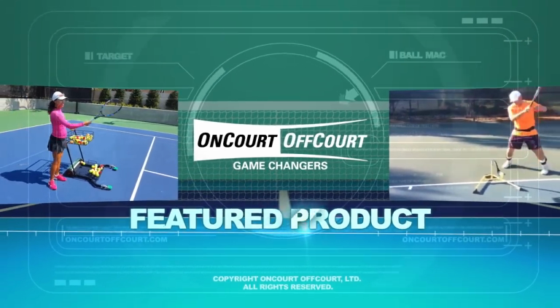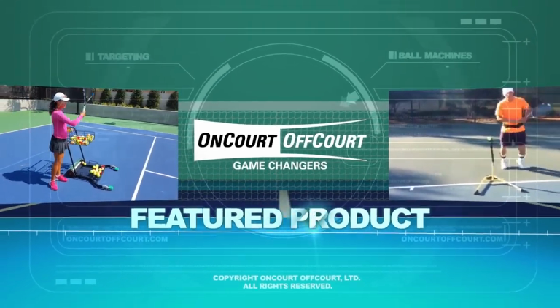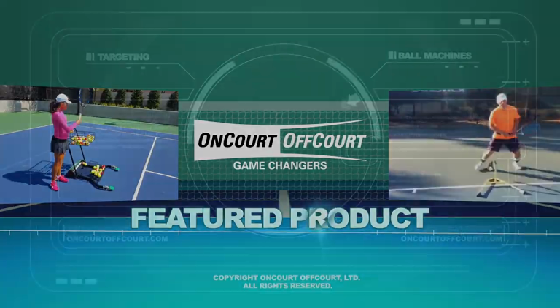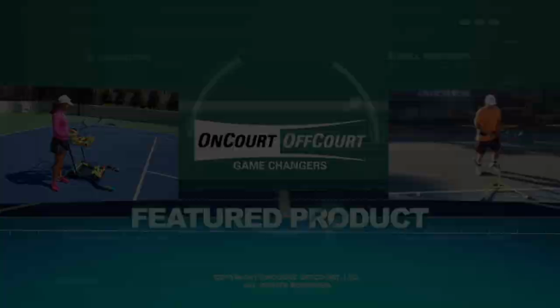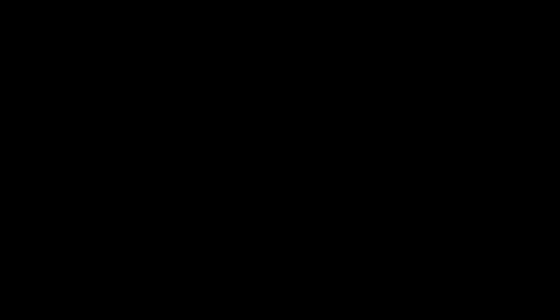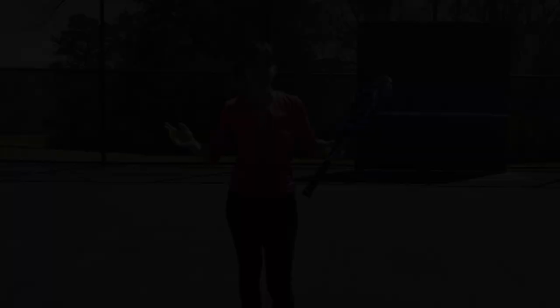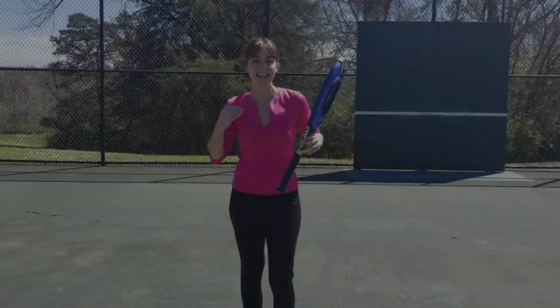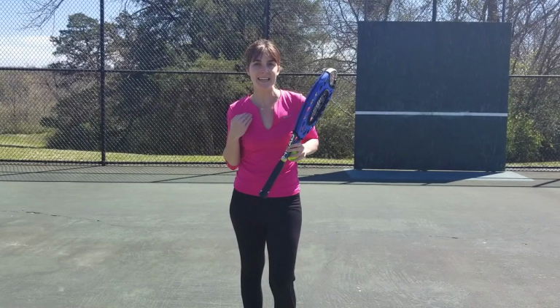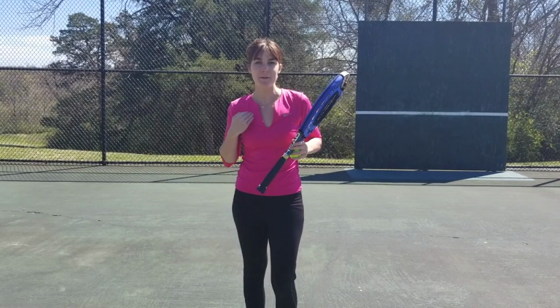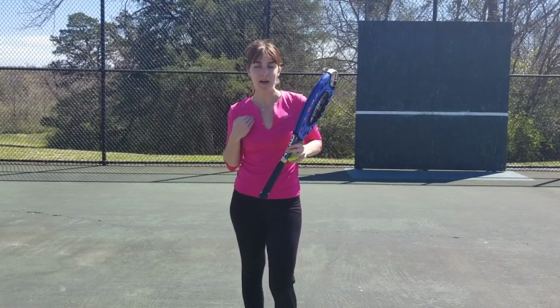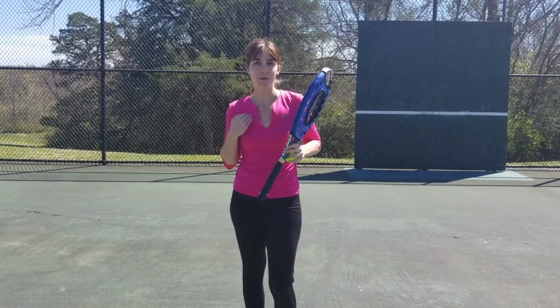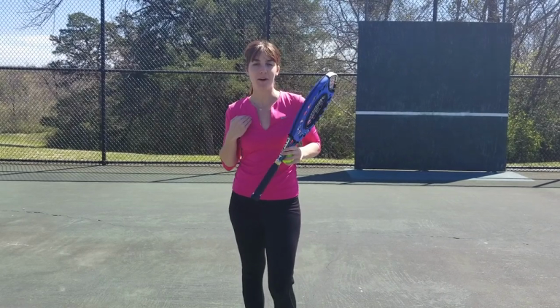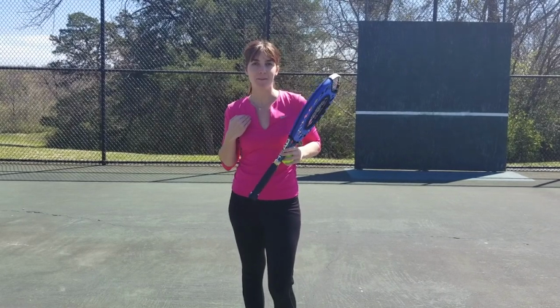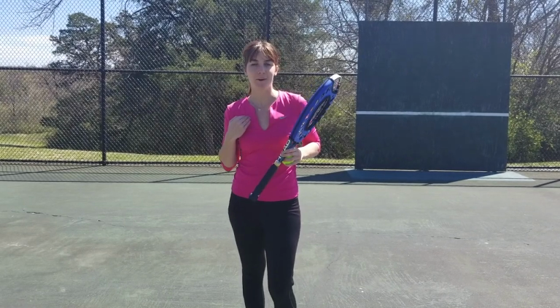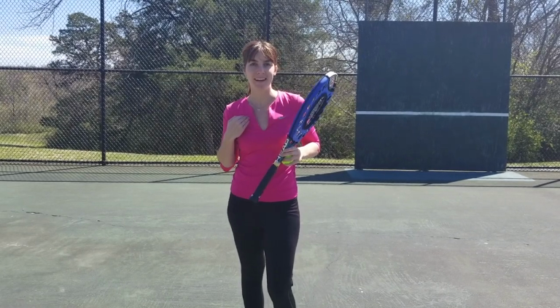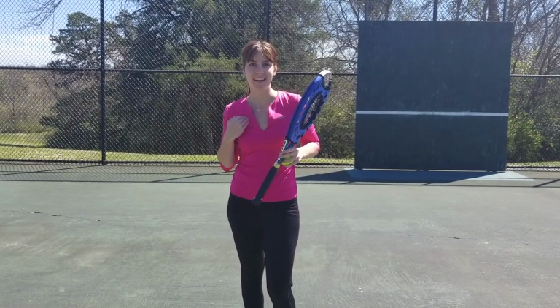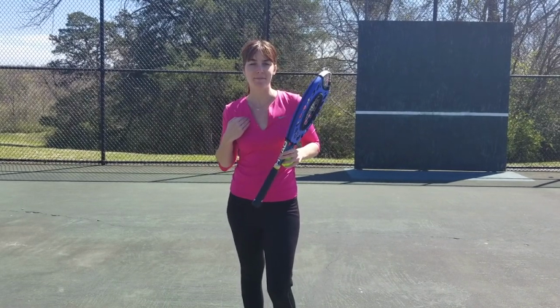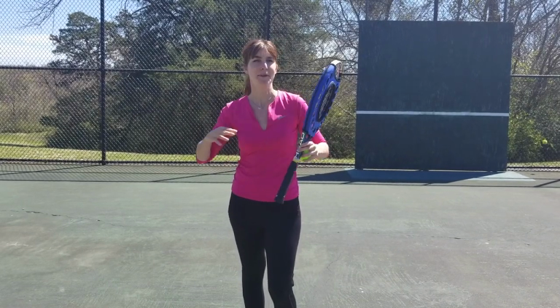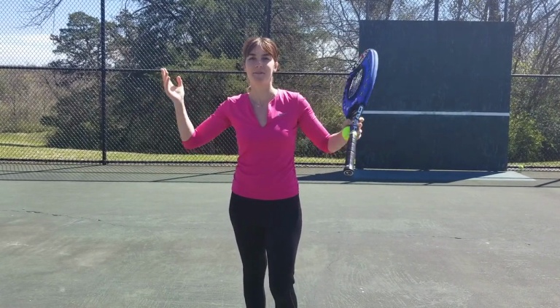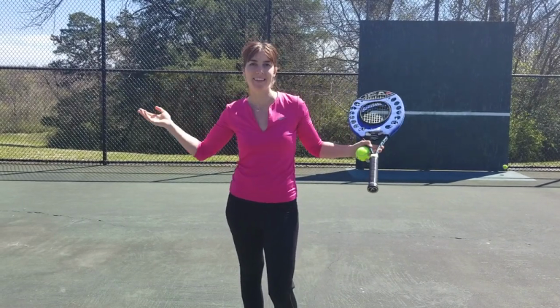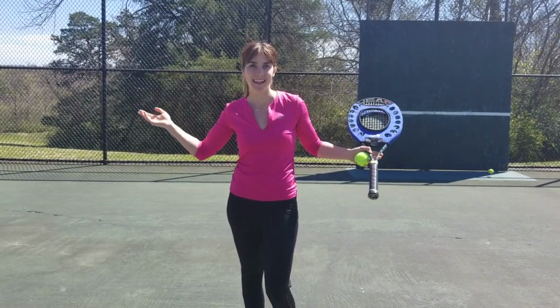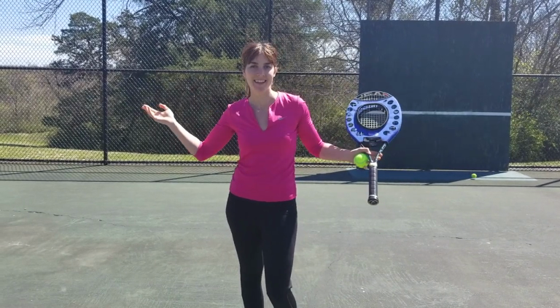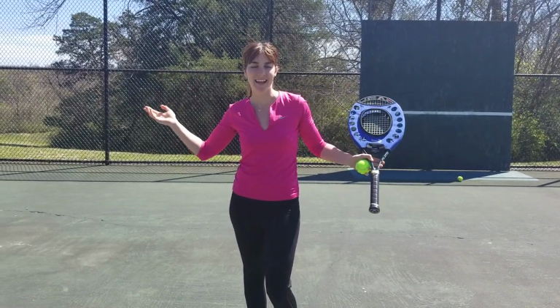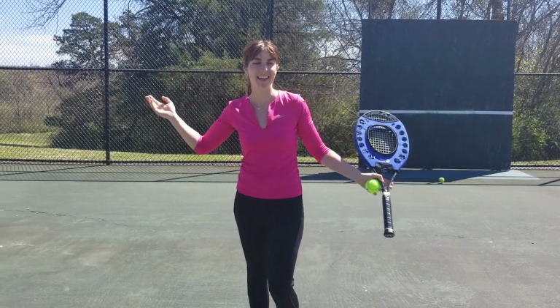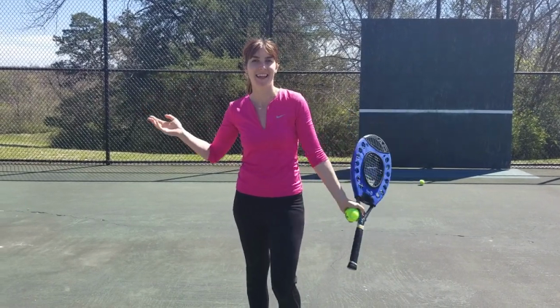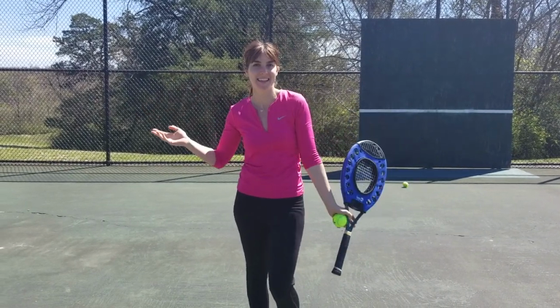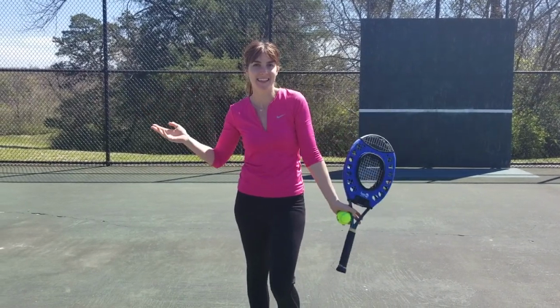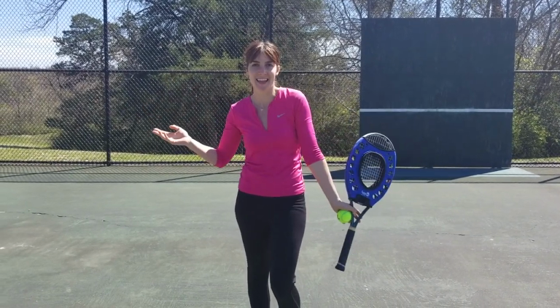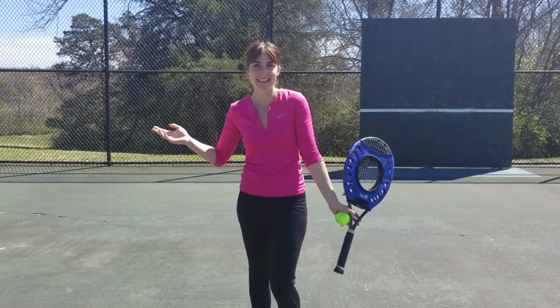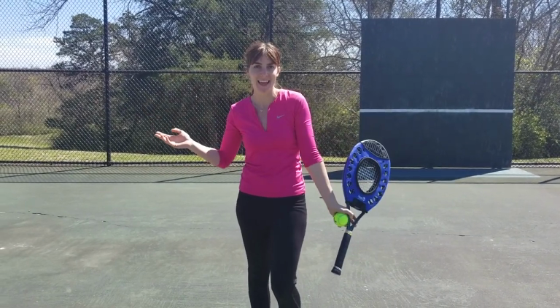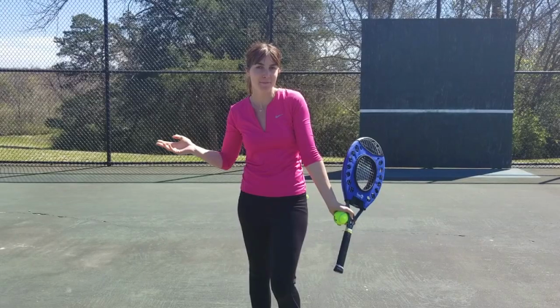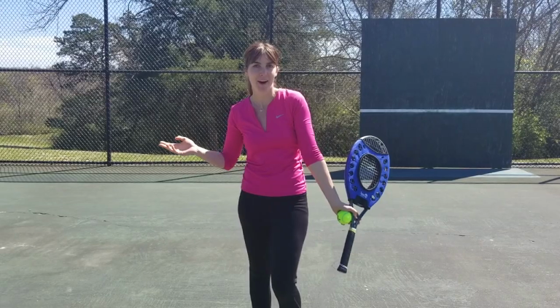Hey guys, Kalindi with Offsport here. Beautiful Dallas, Texas. Nice sunny day in March.